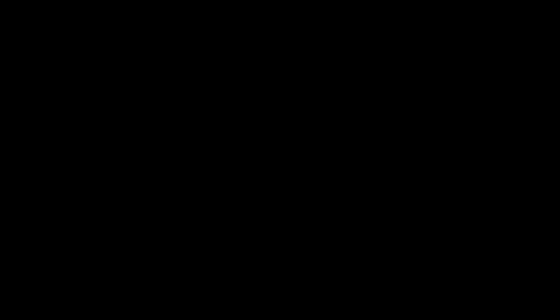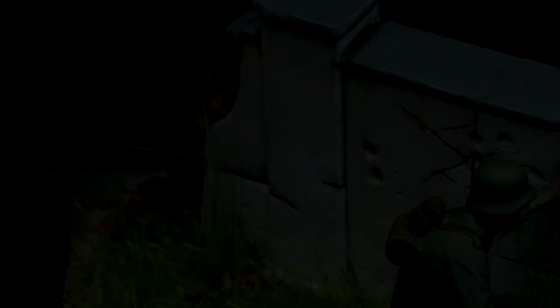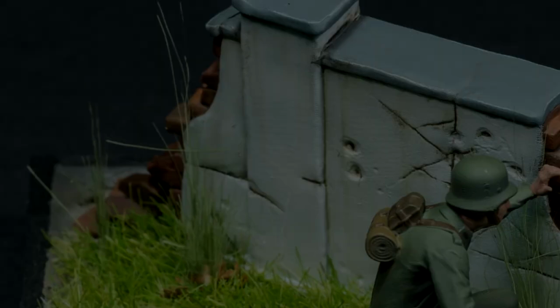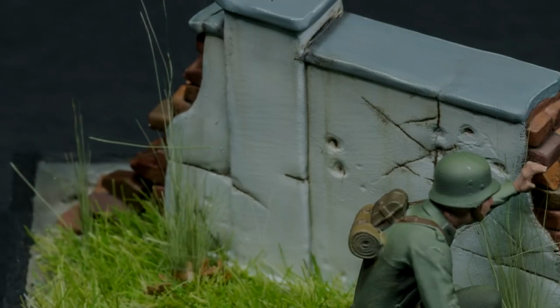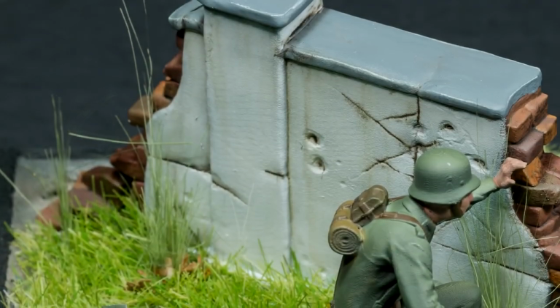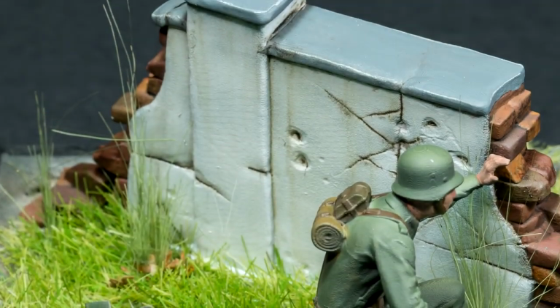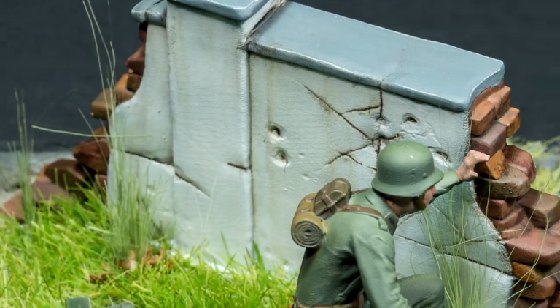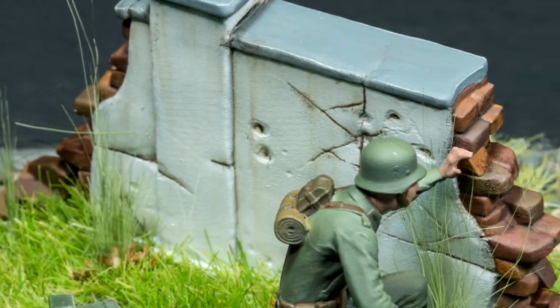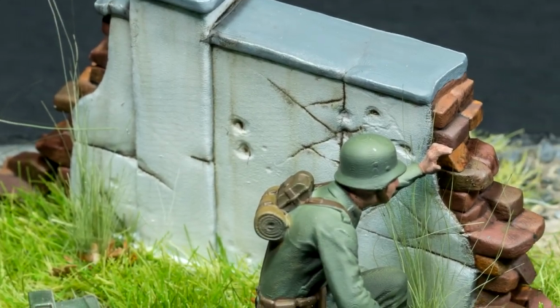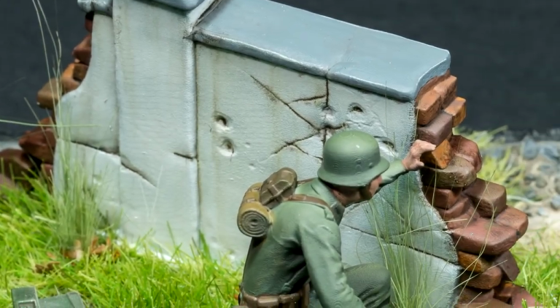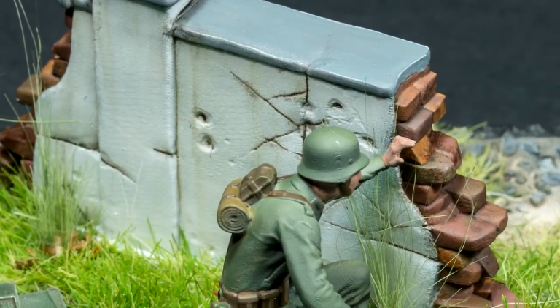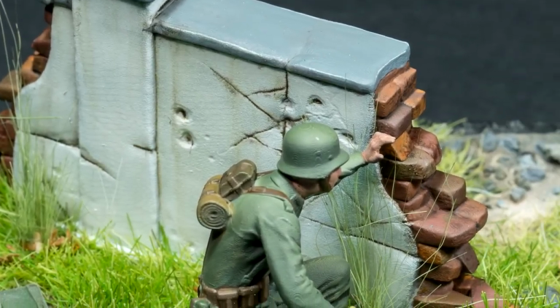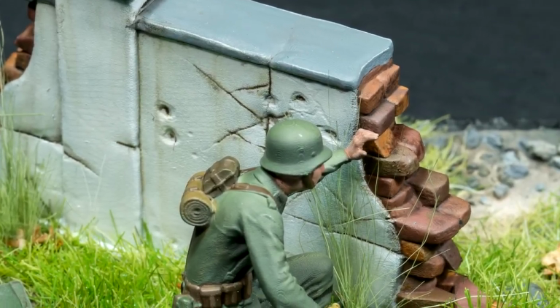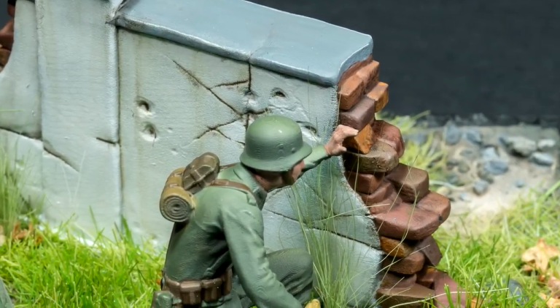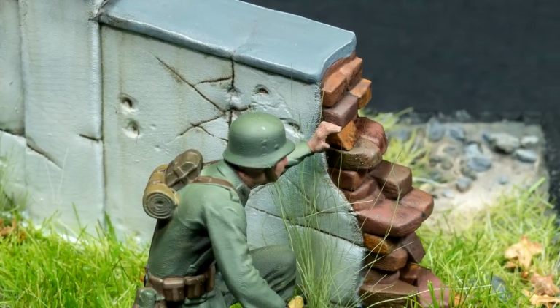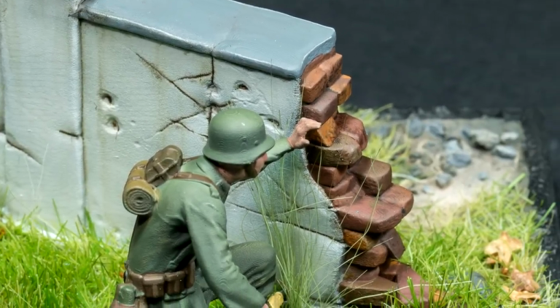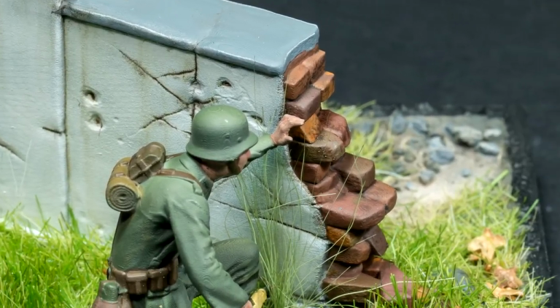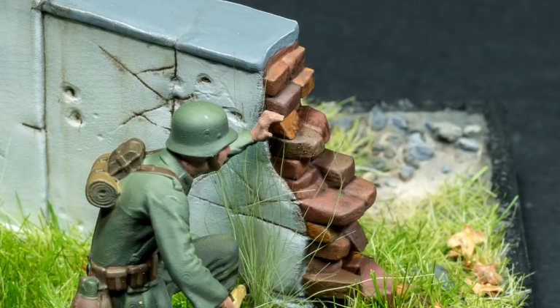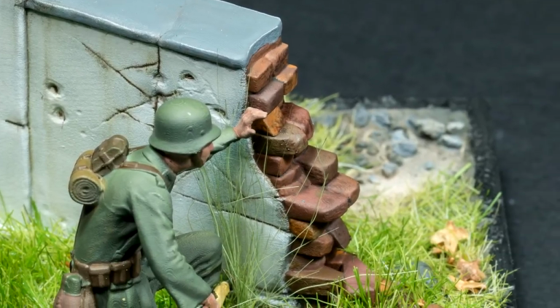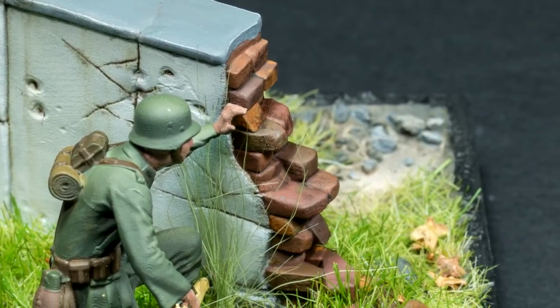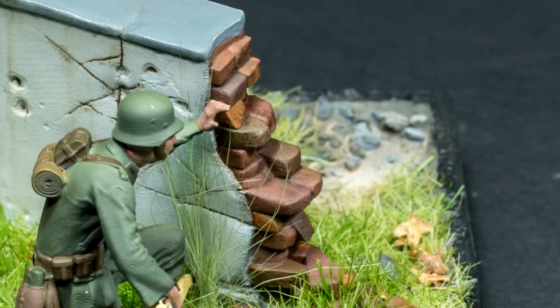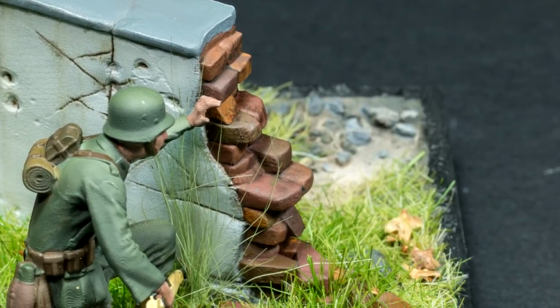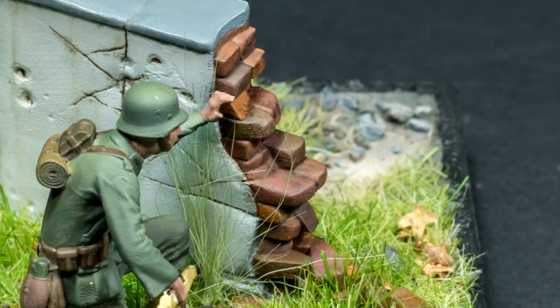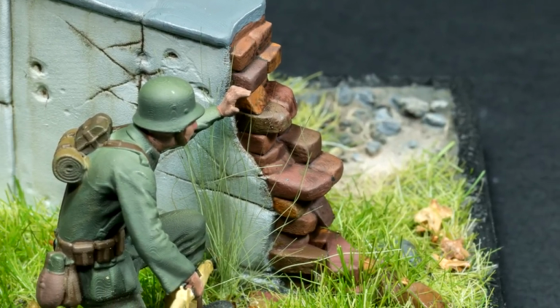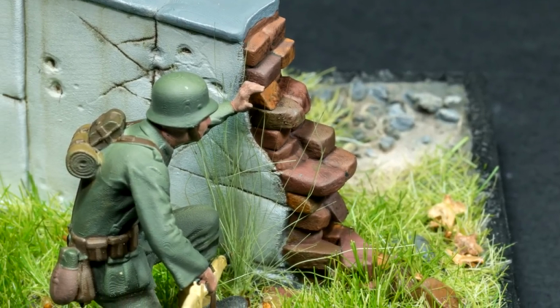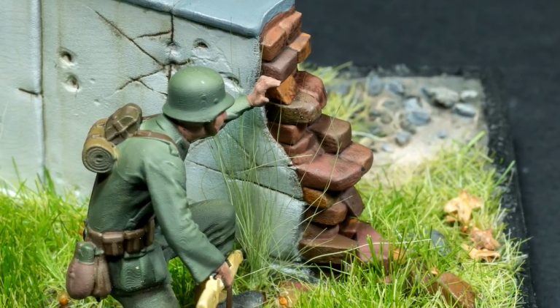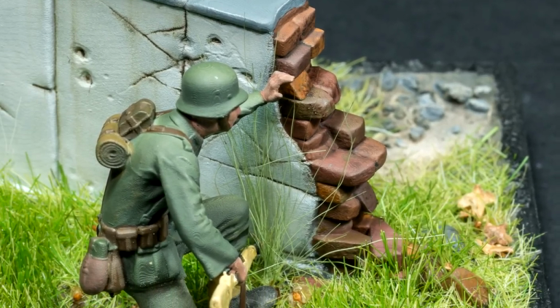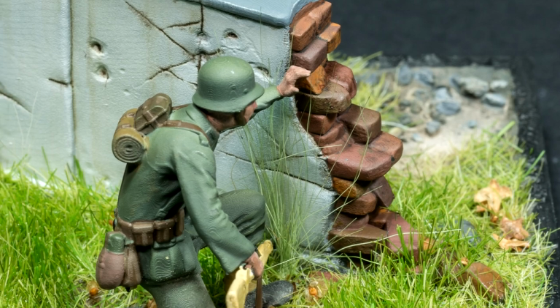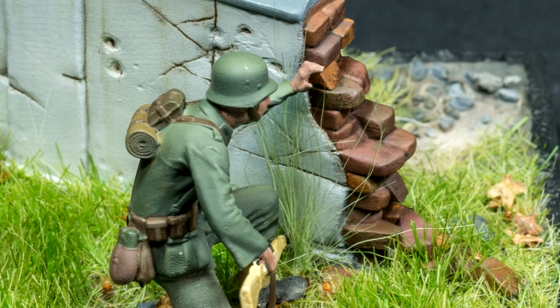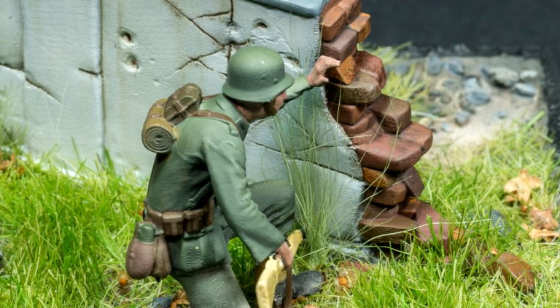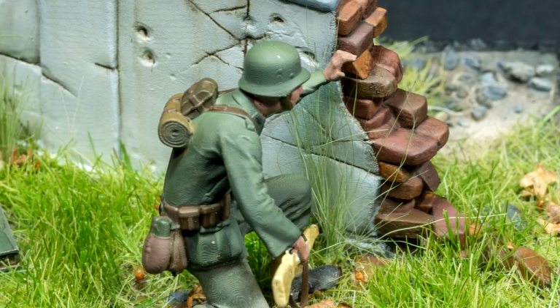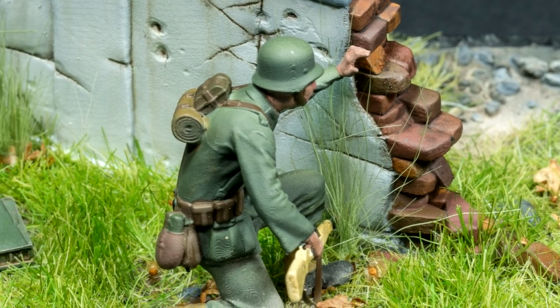Hi guys, in this video I'm going to be using a 3D printer to build this small scene of a German soldier.